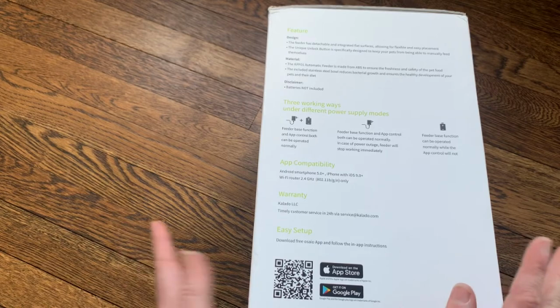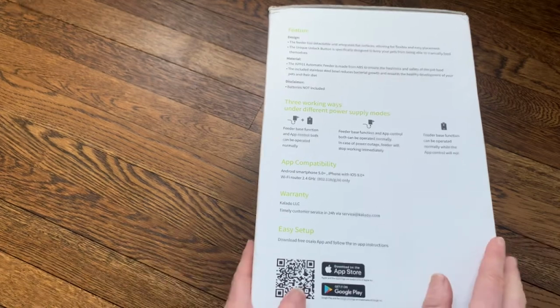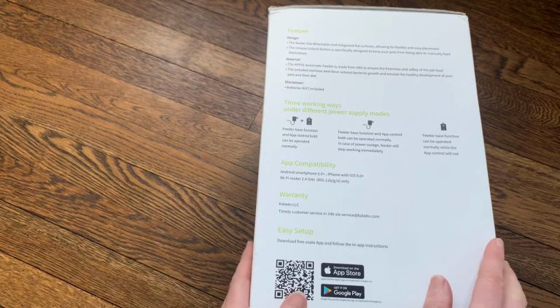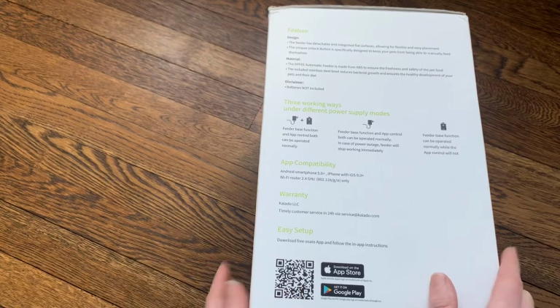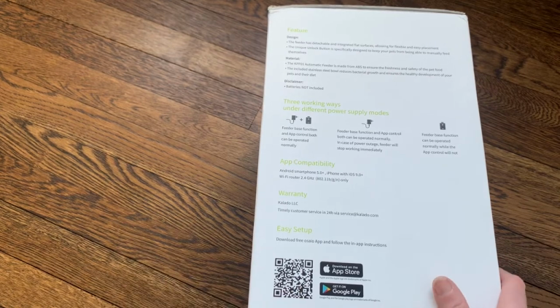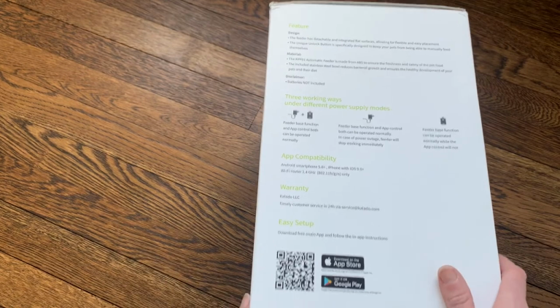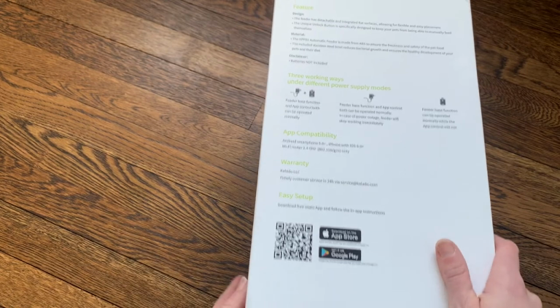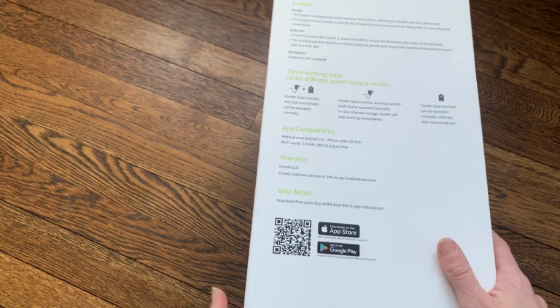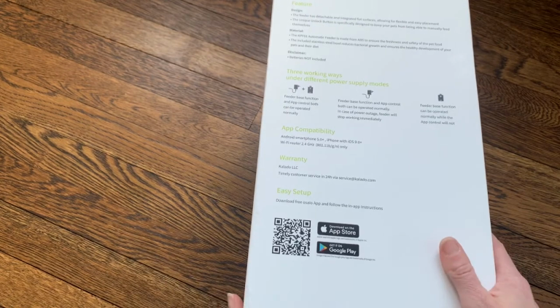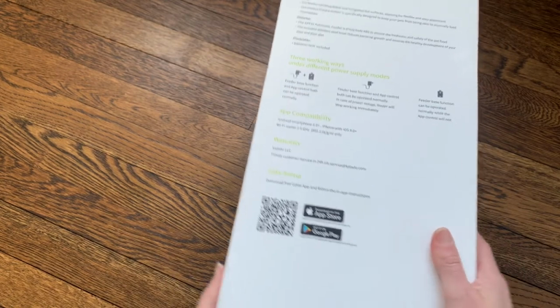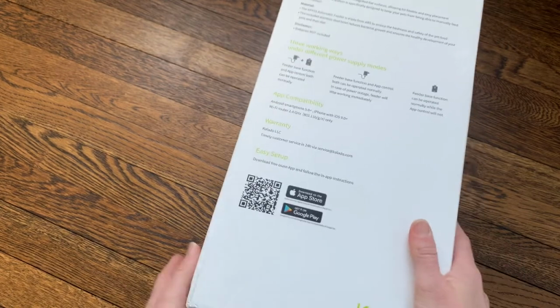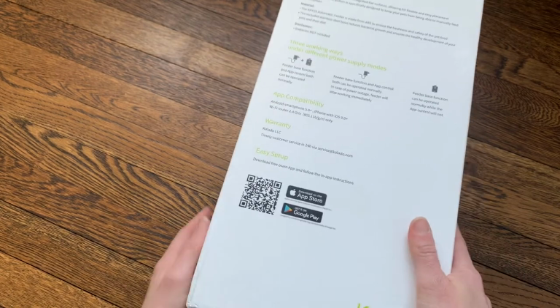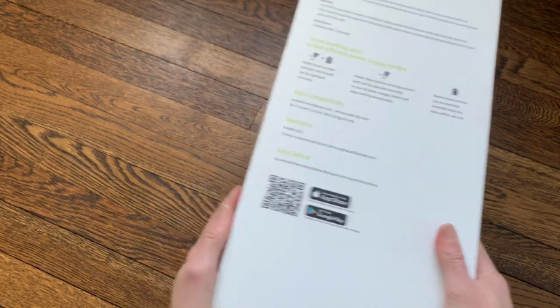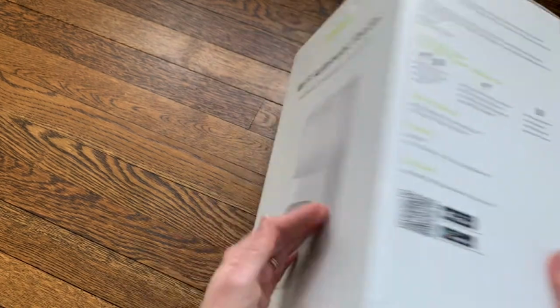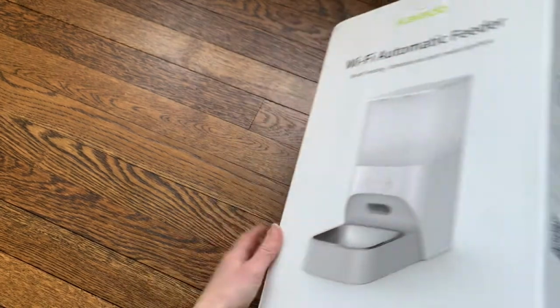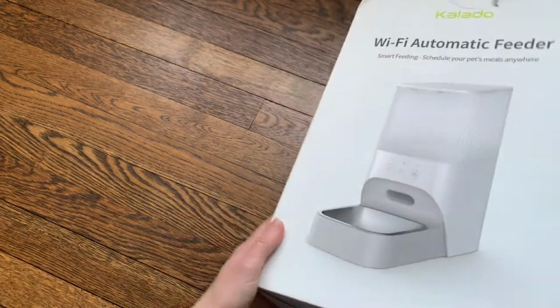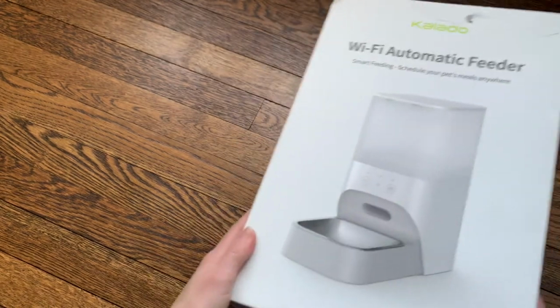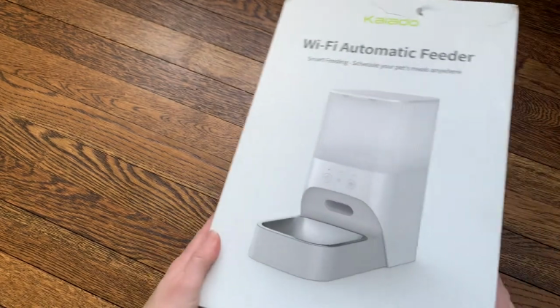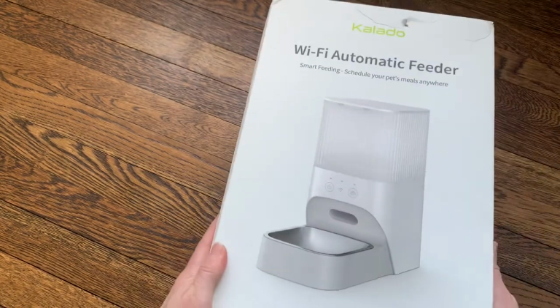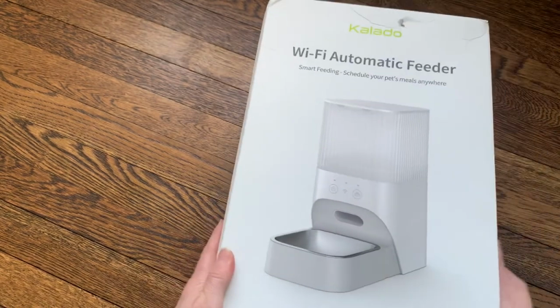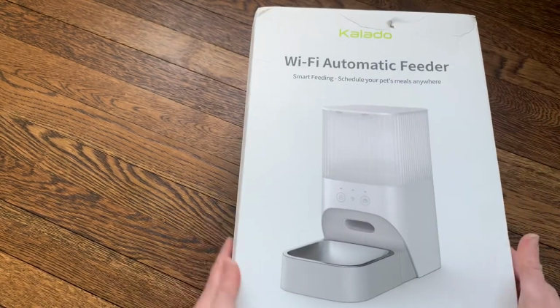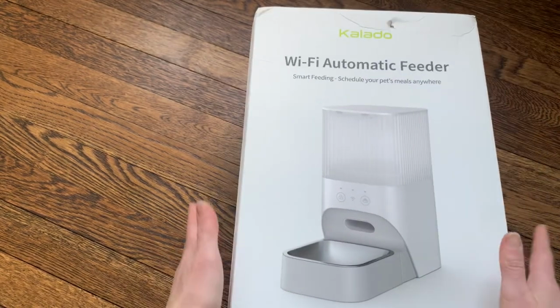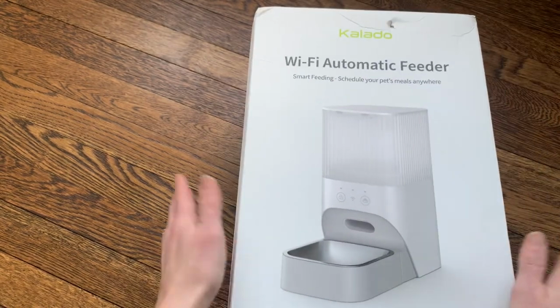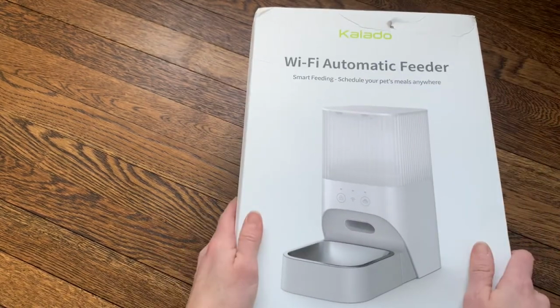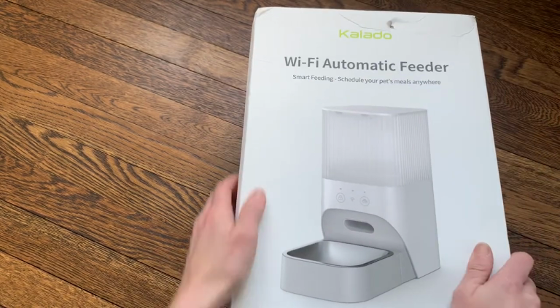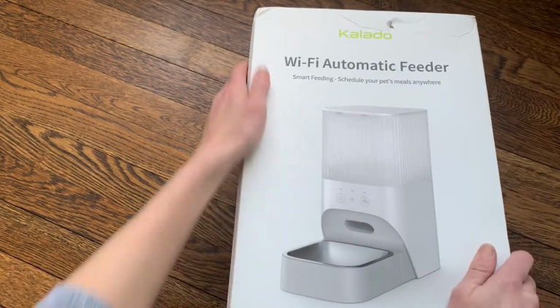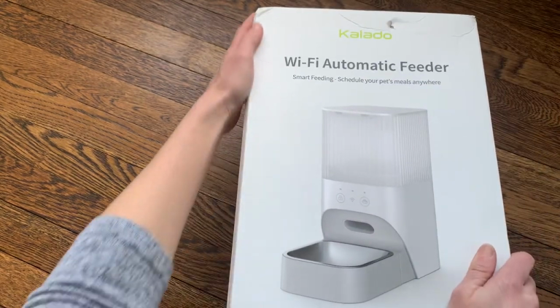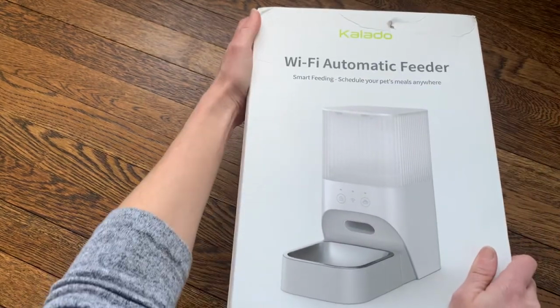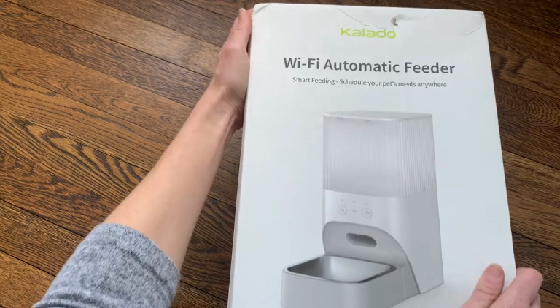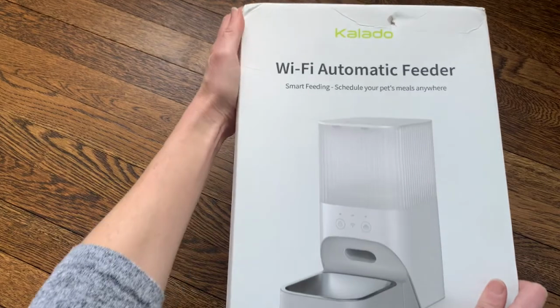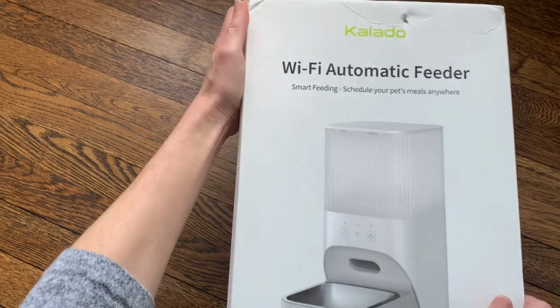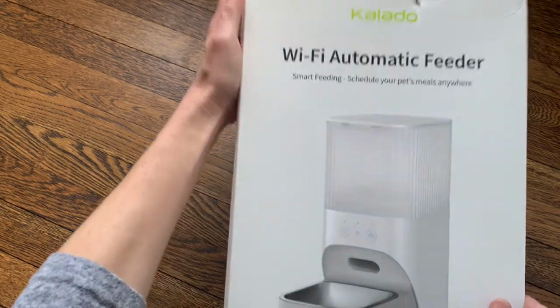I'm going to go ahead and open the box, take a look, set it up, and see how my pets like it.